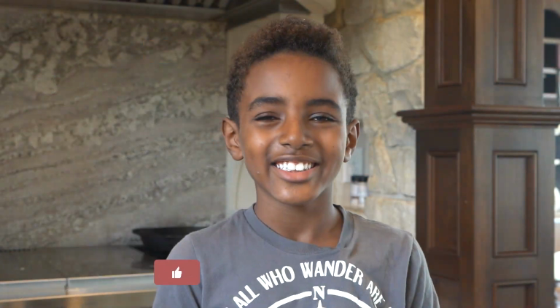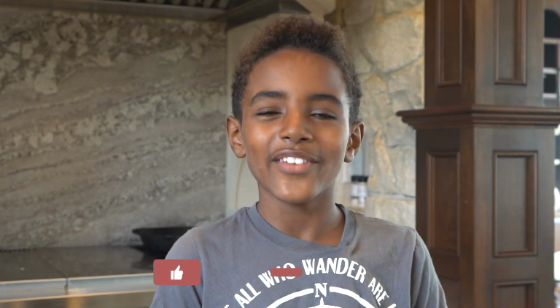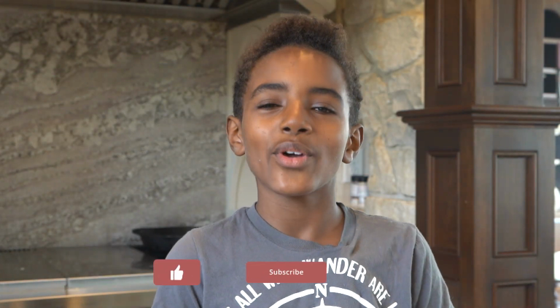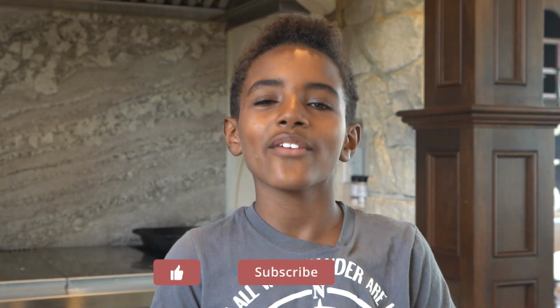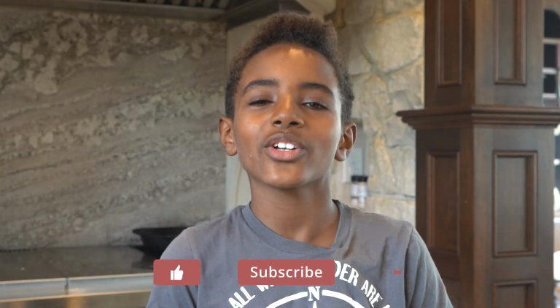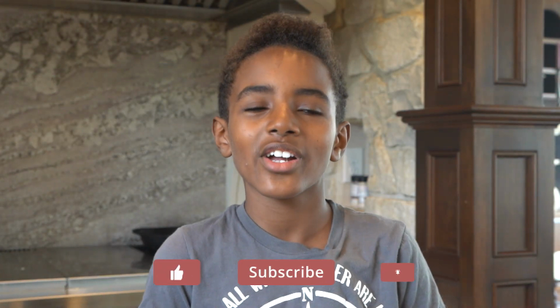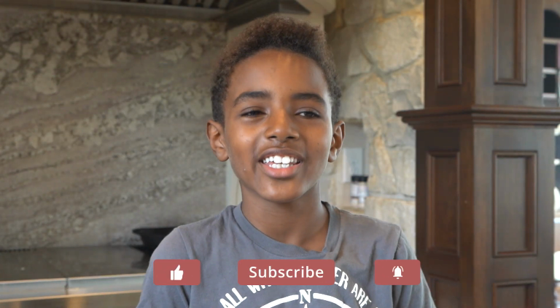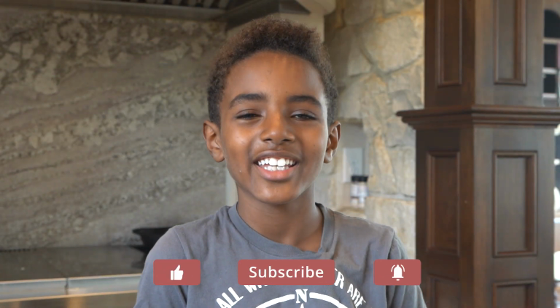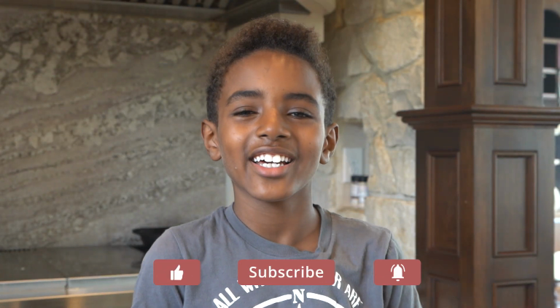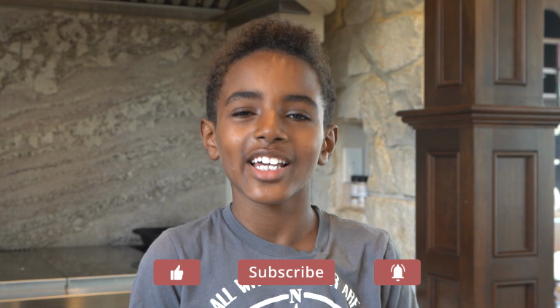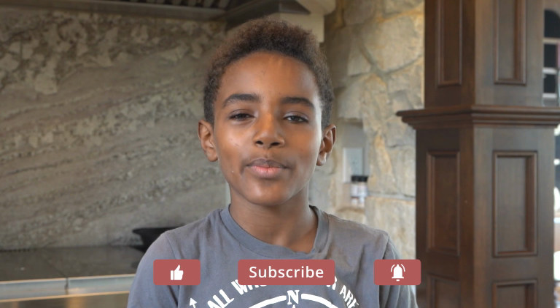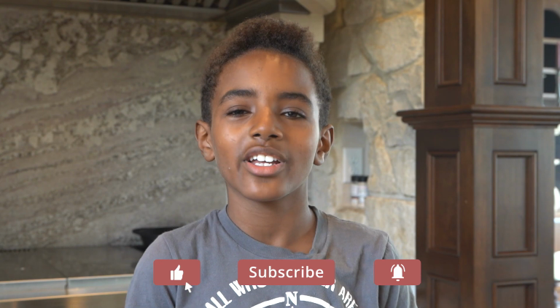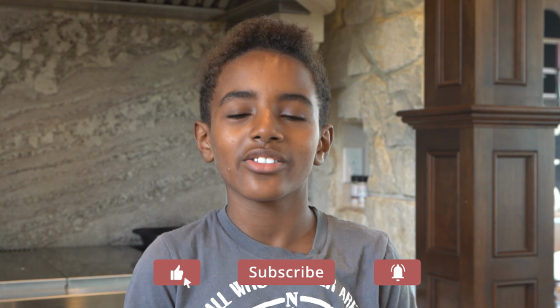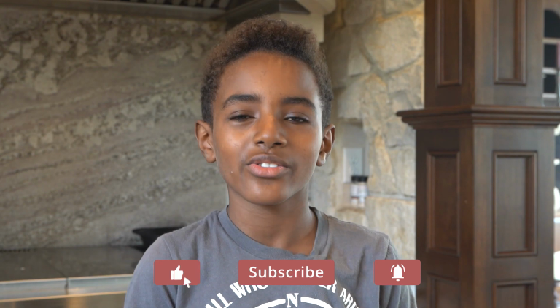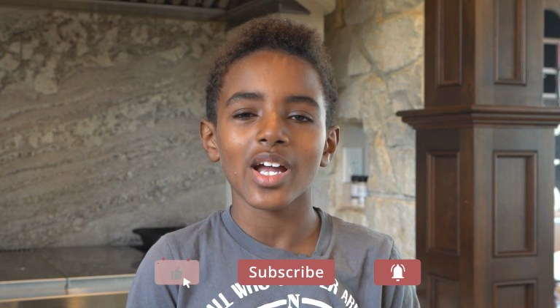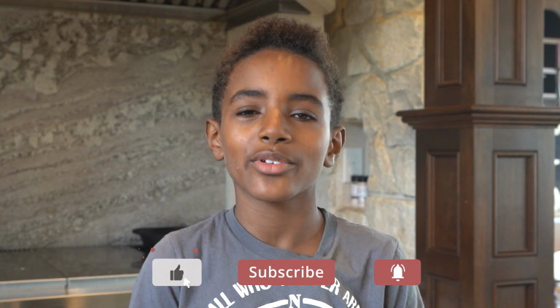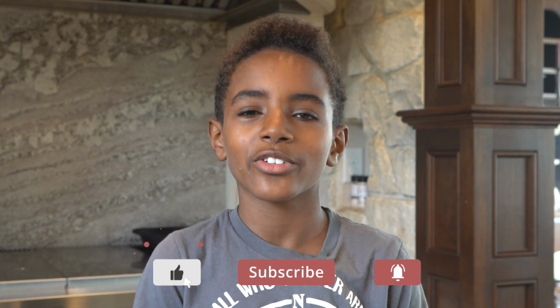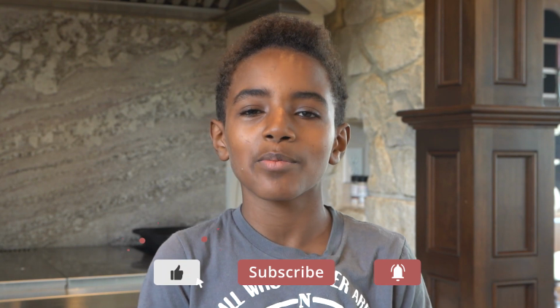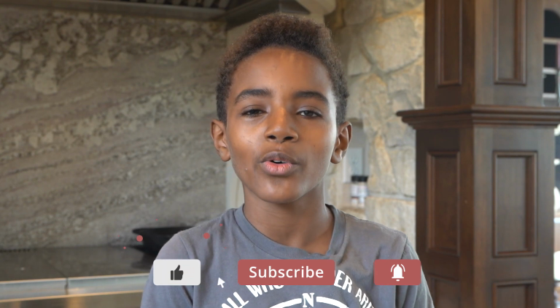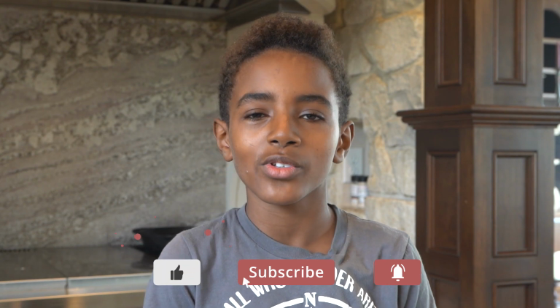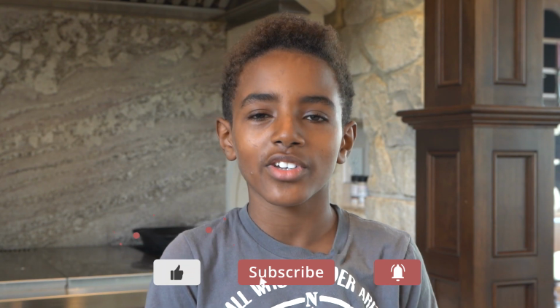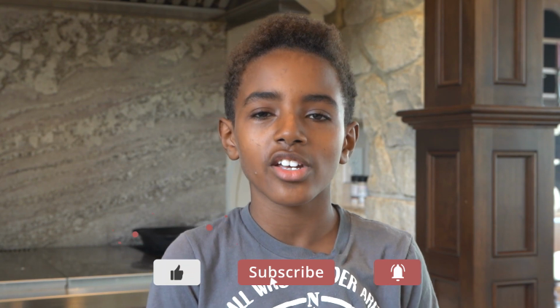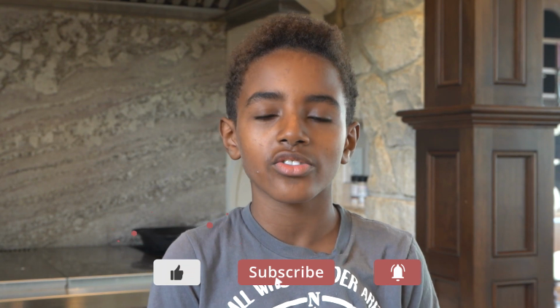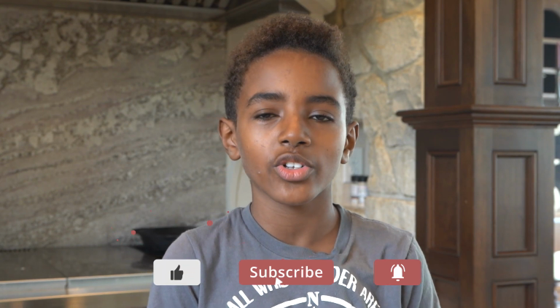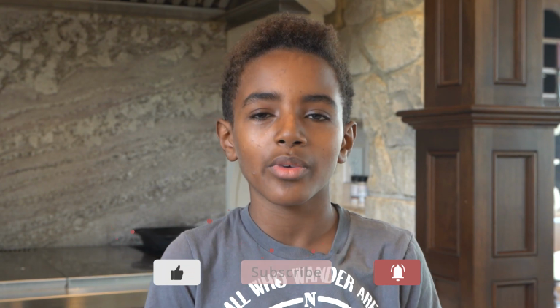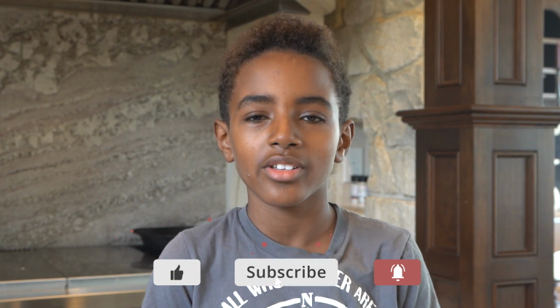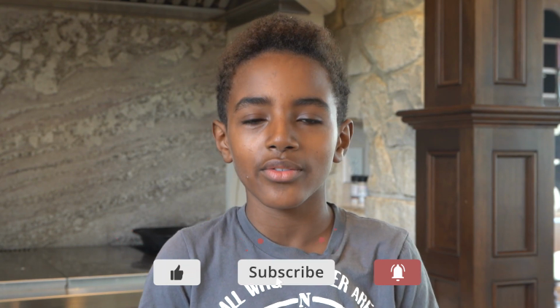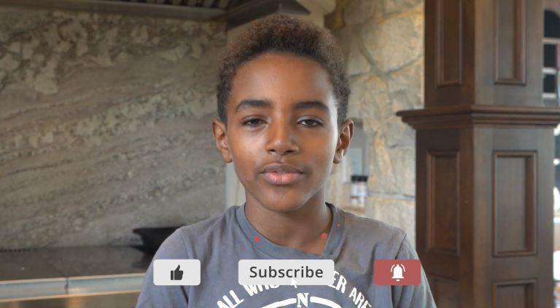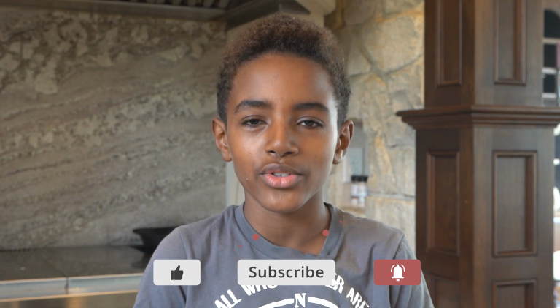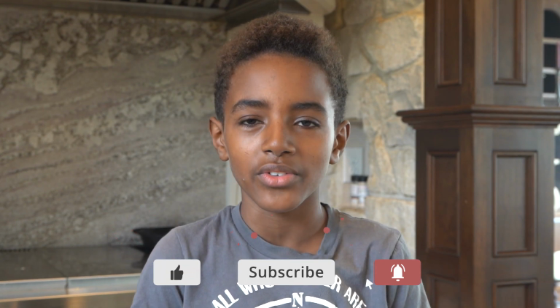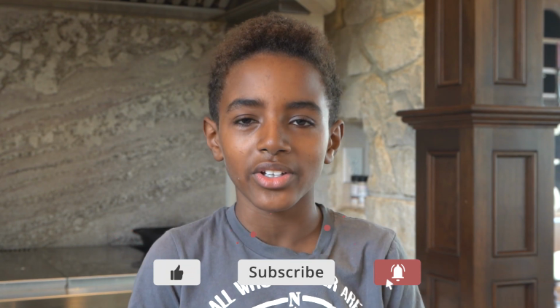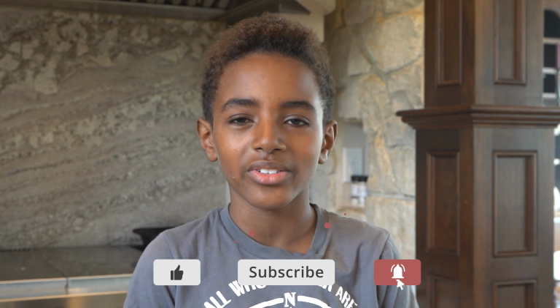If you haven't already, hit that like button and subscribe and turn on notifications so you don't miss any of our future videos.